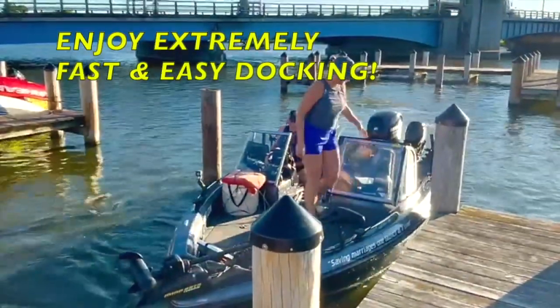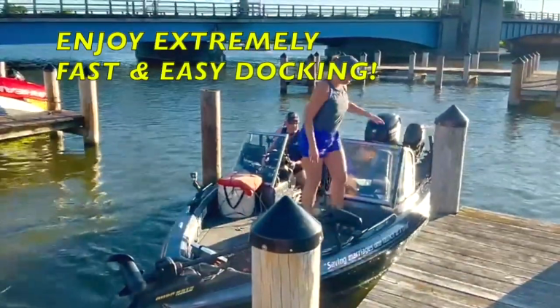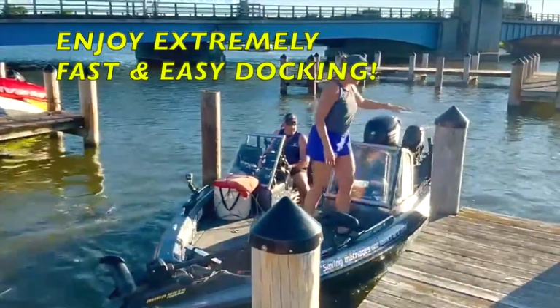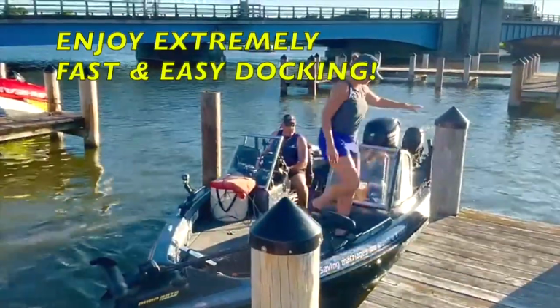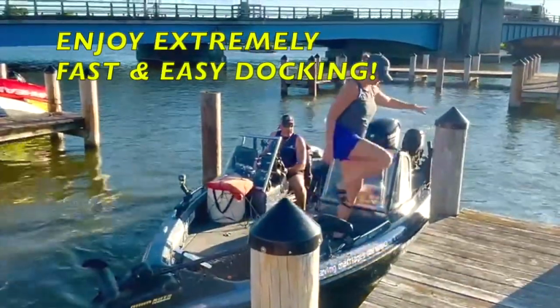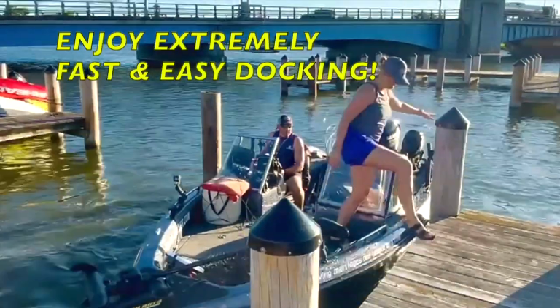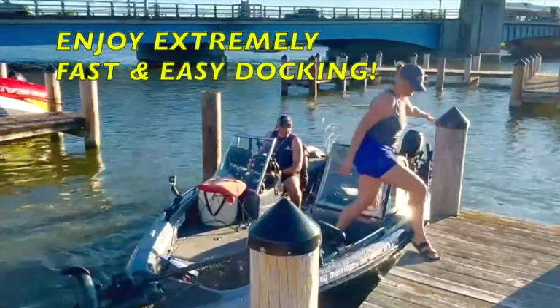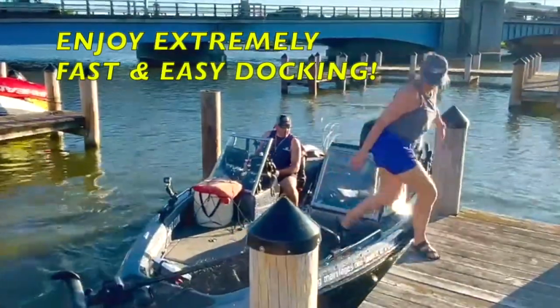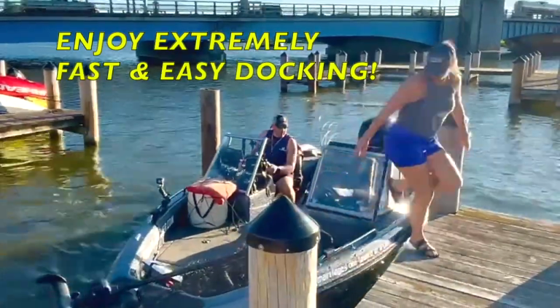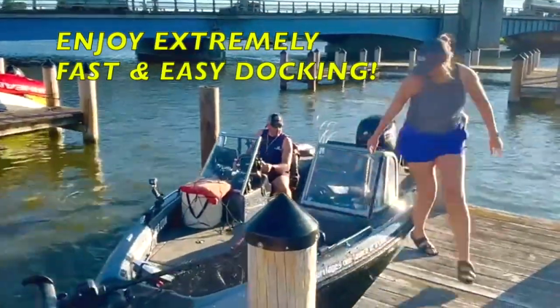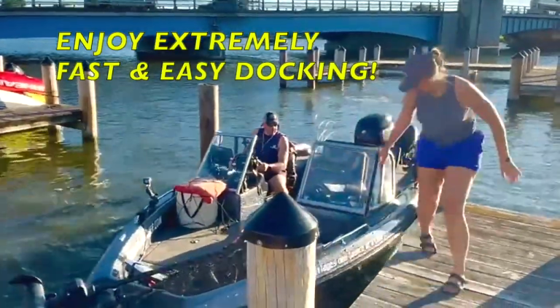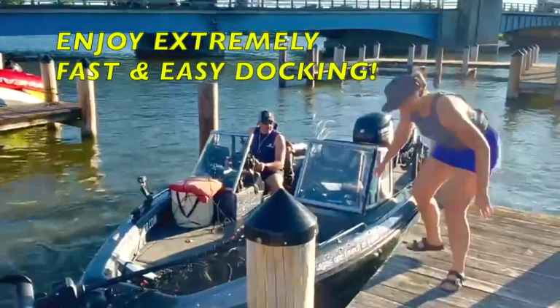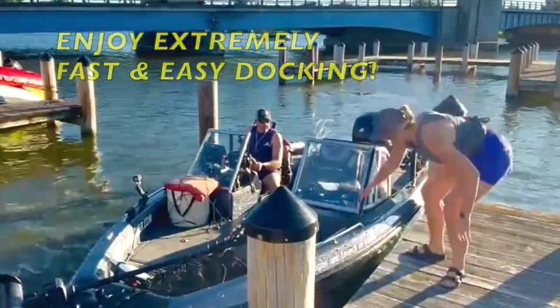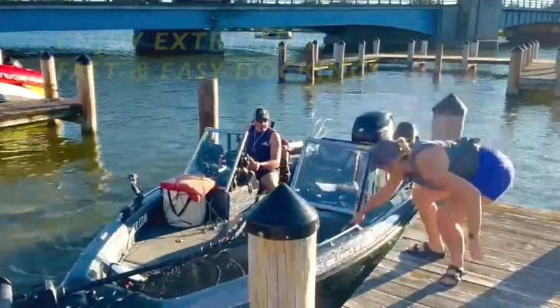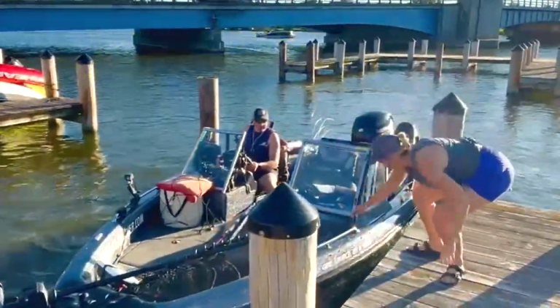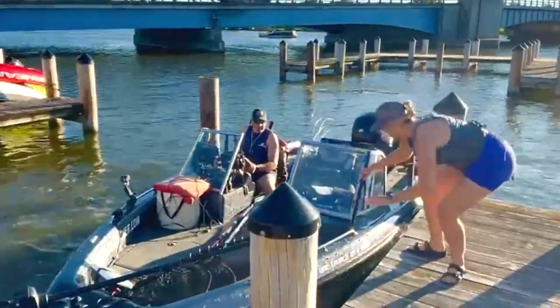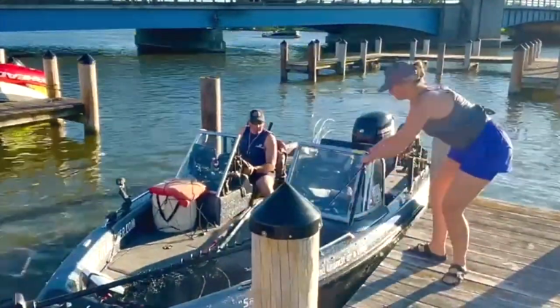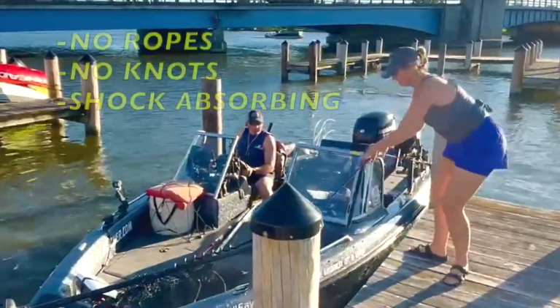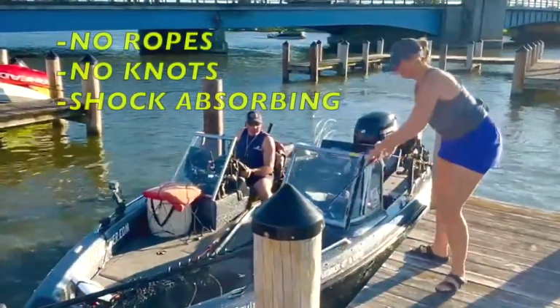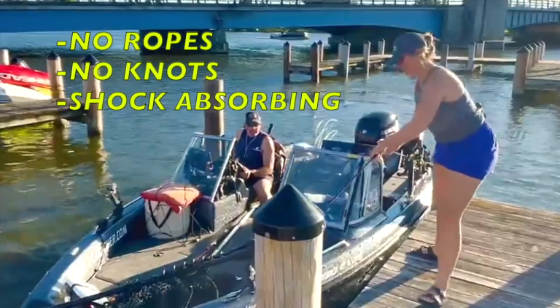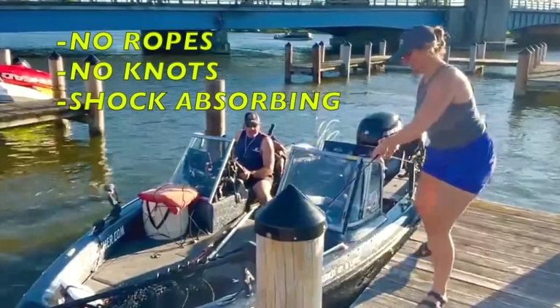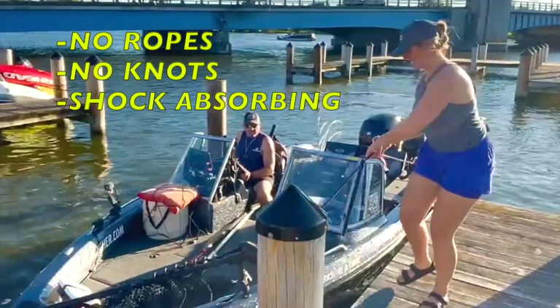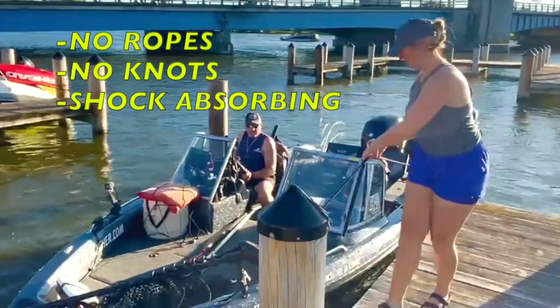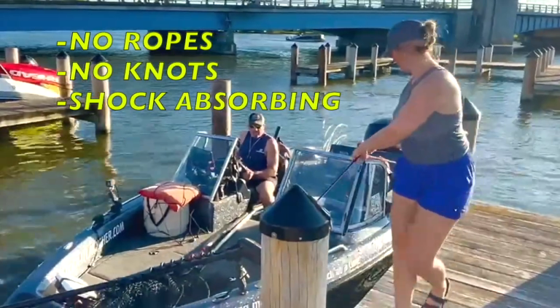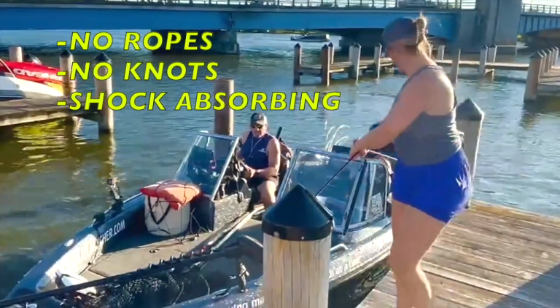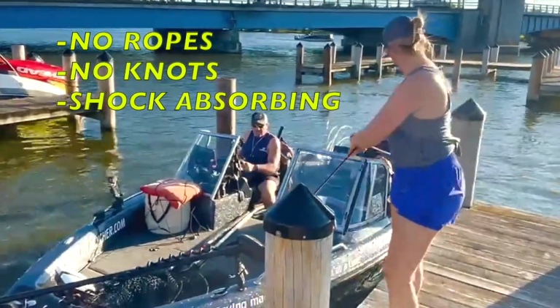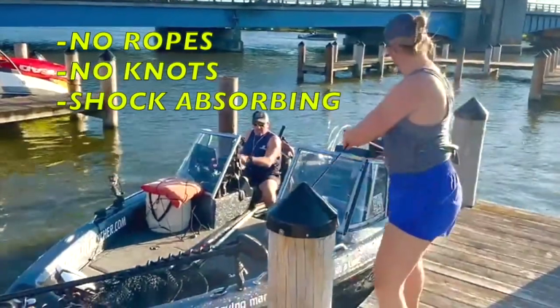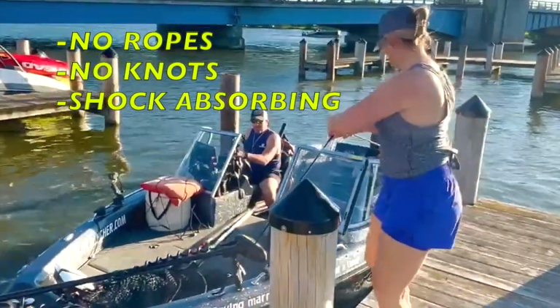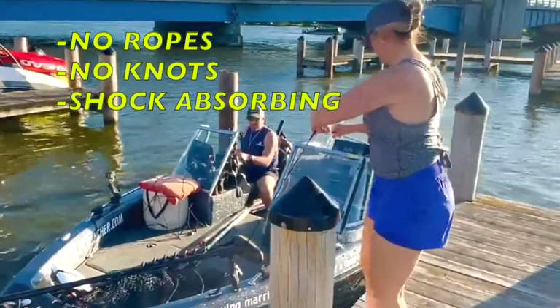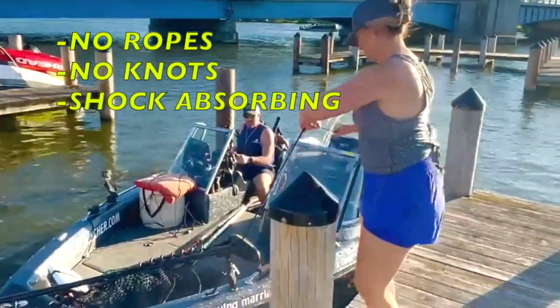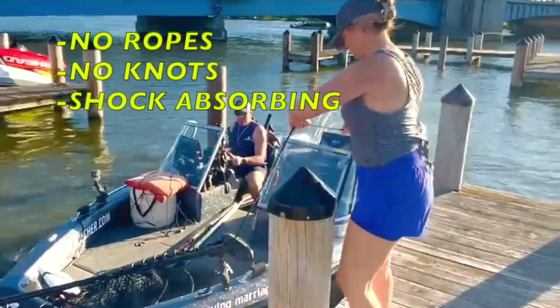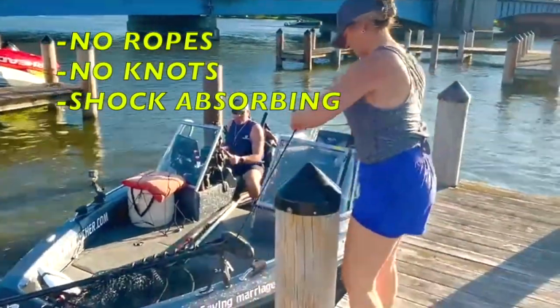Docking is so quick and easy without ropes and knots to tie, especially if you are in wind or current.